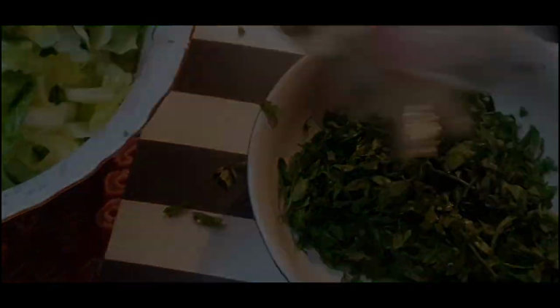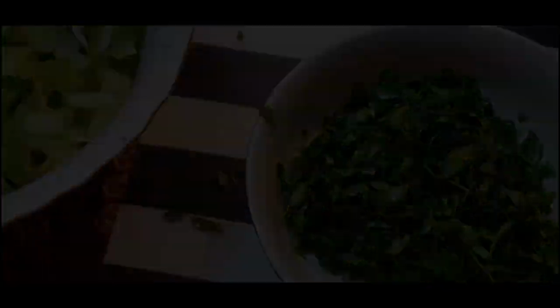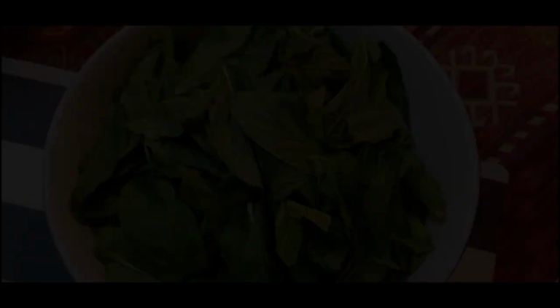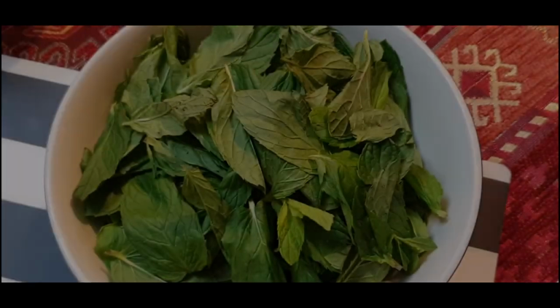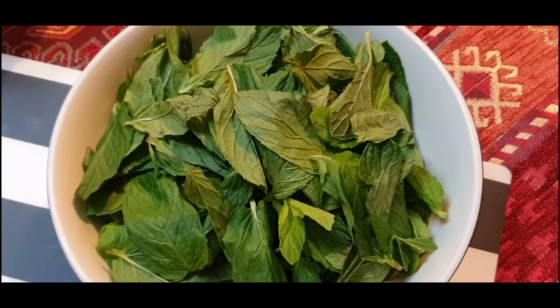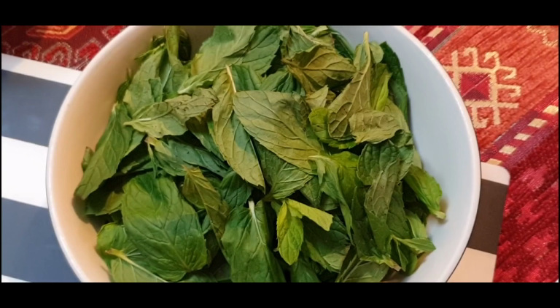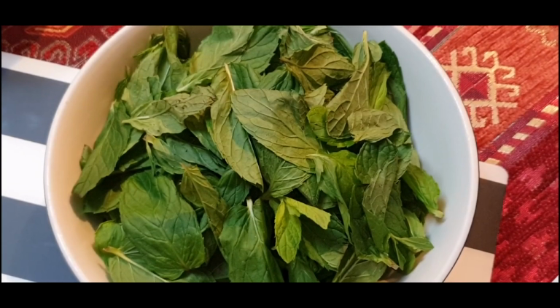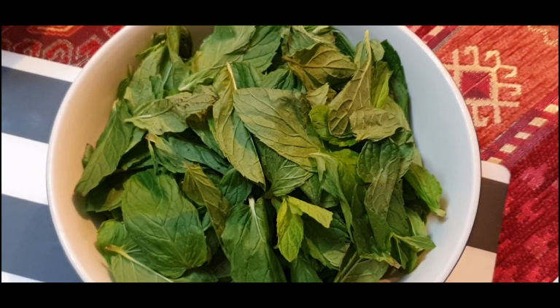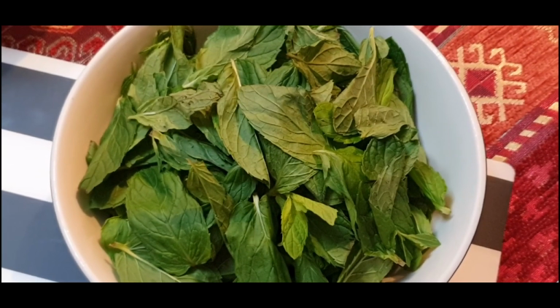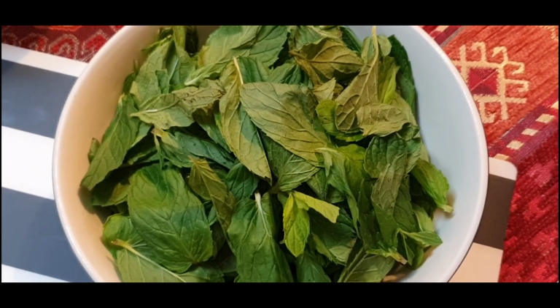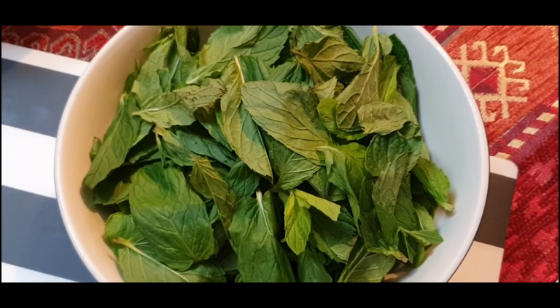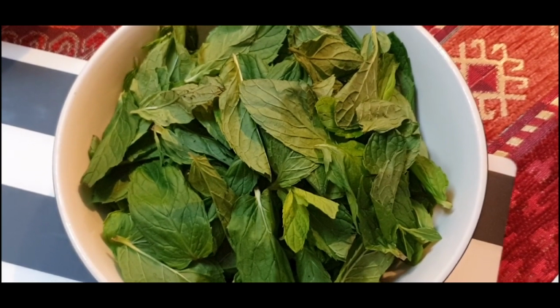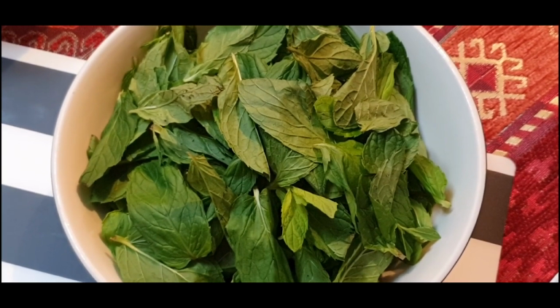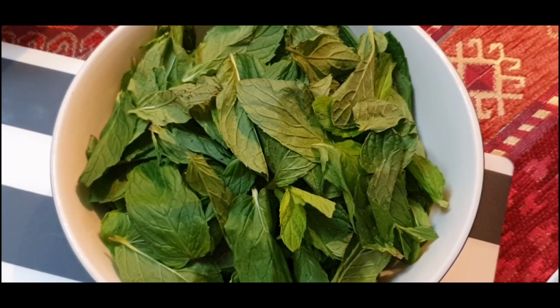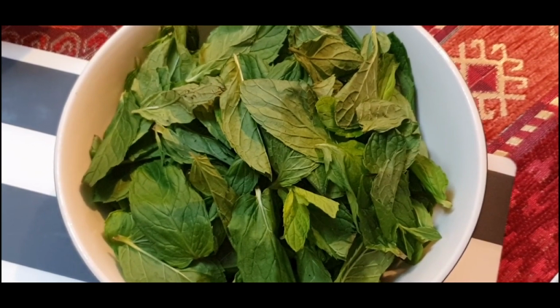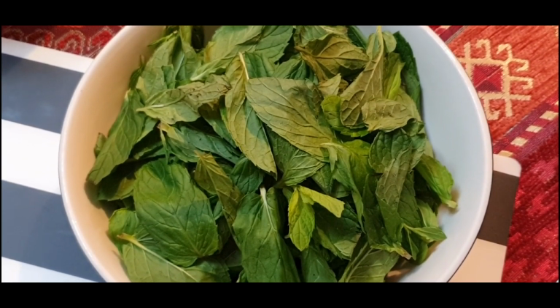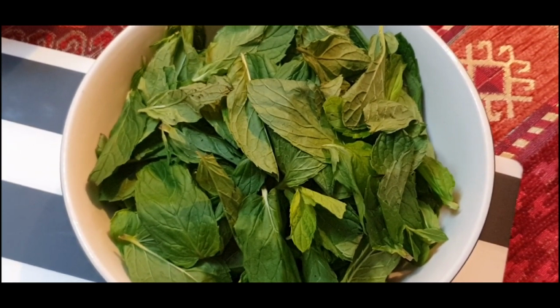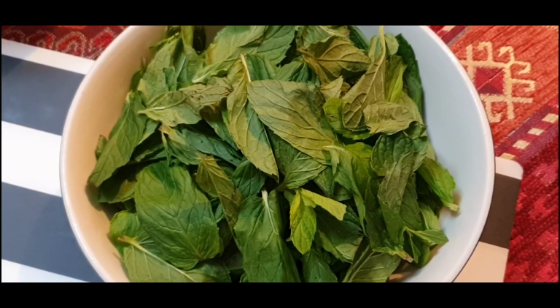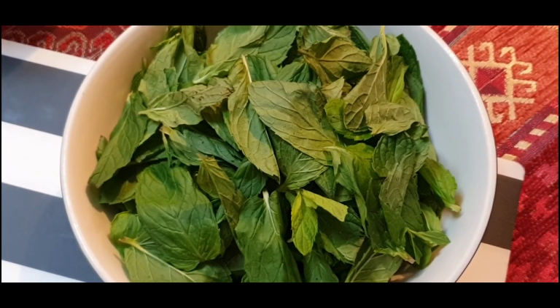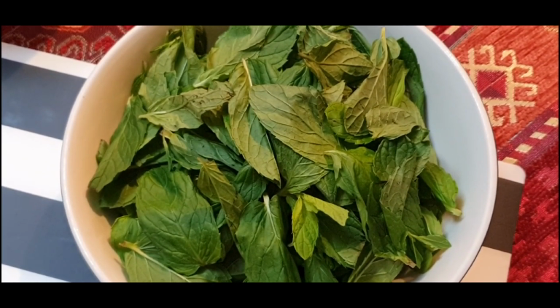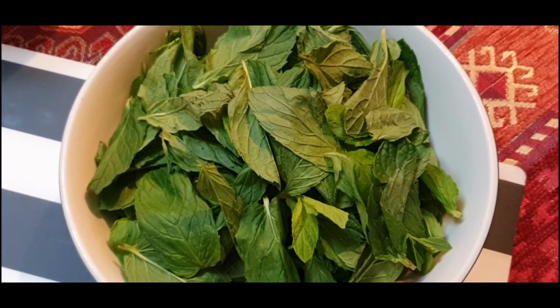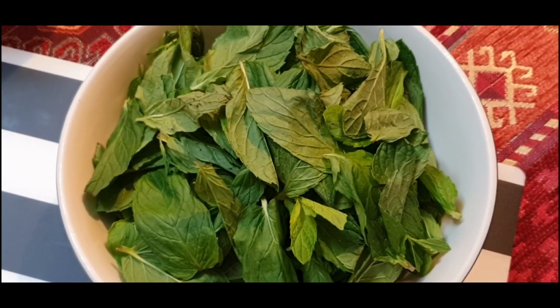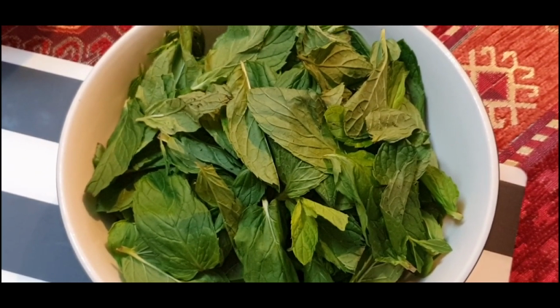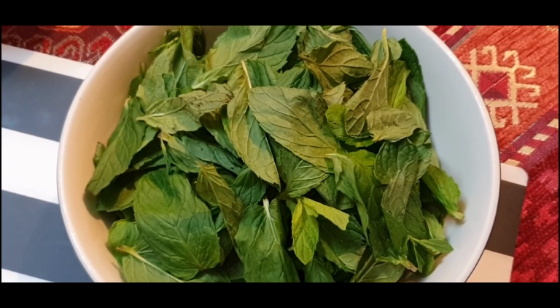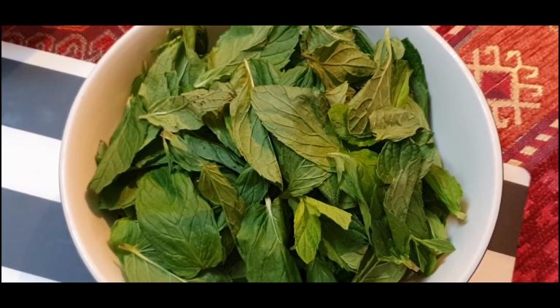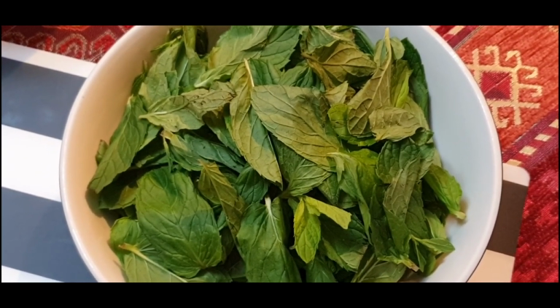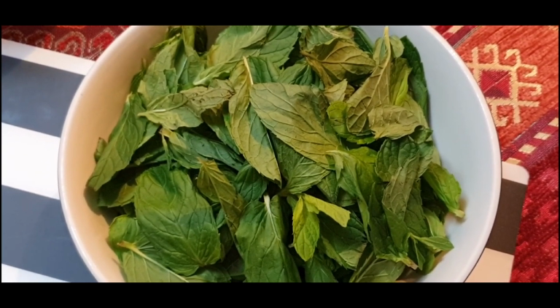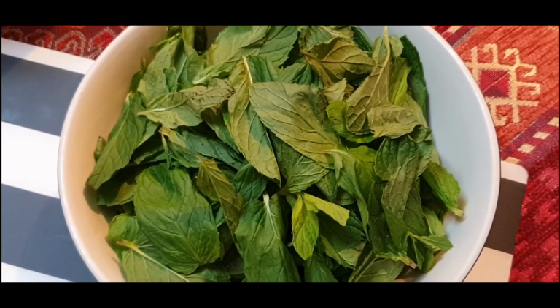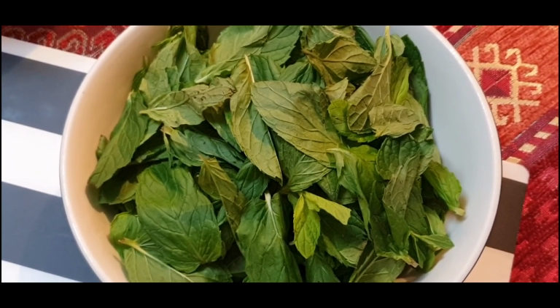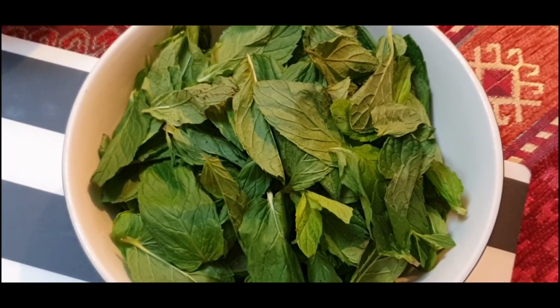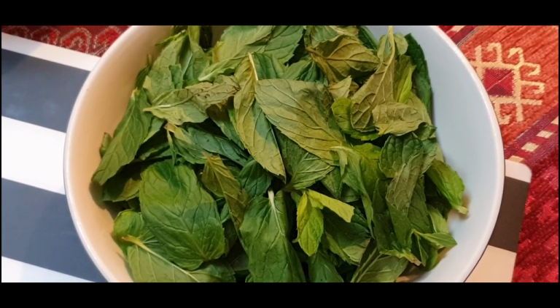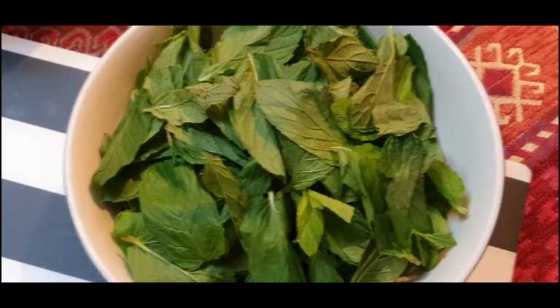This is the mint leaves, also removed from the stem, to be cut into small pieces.